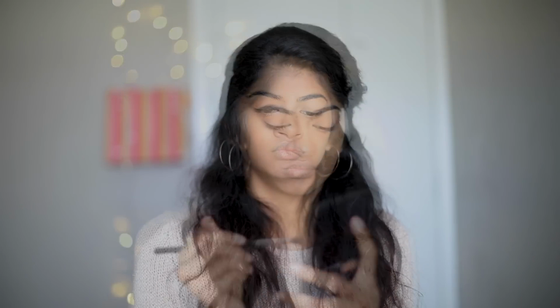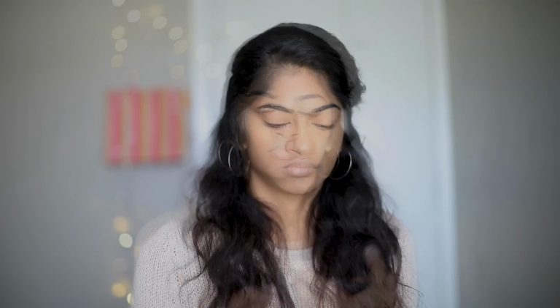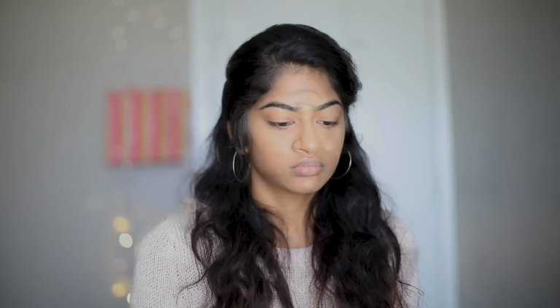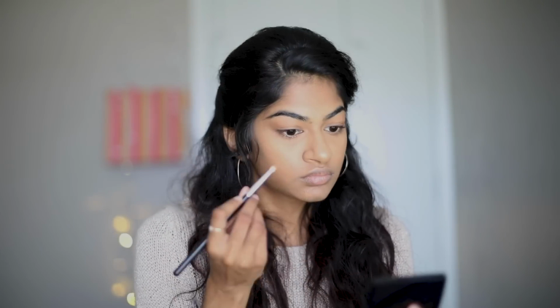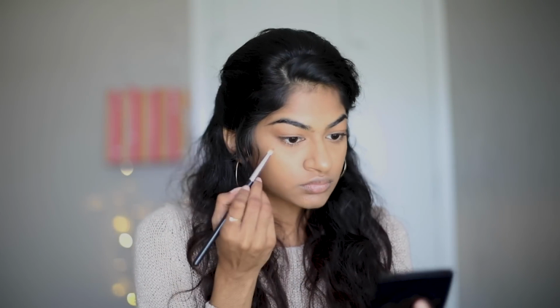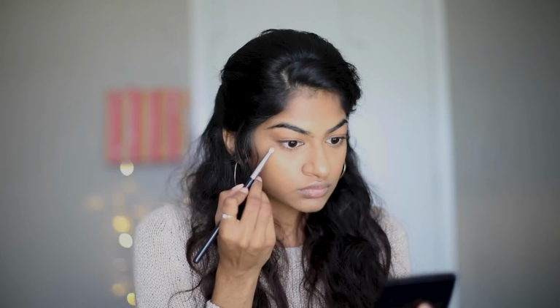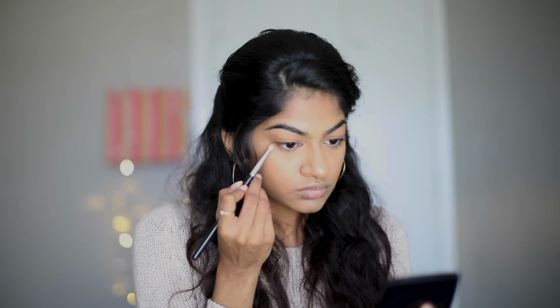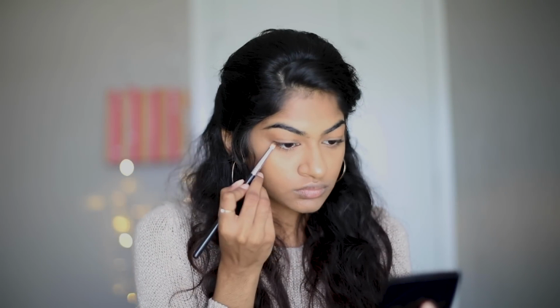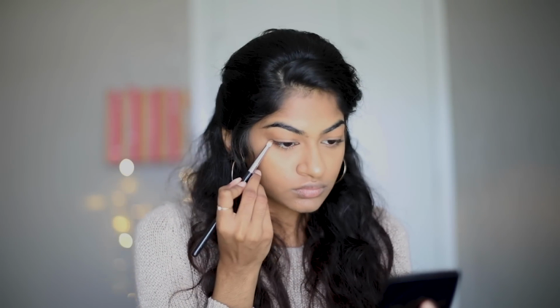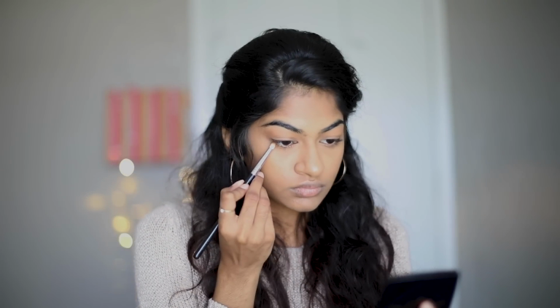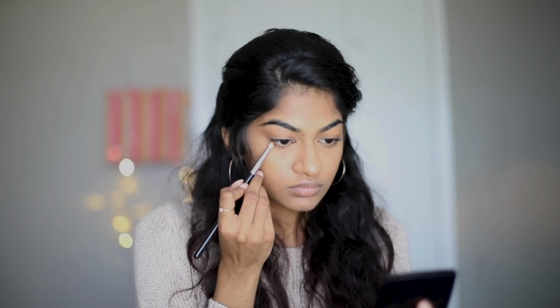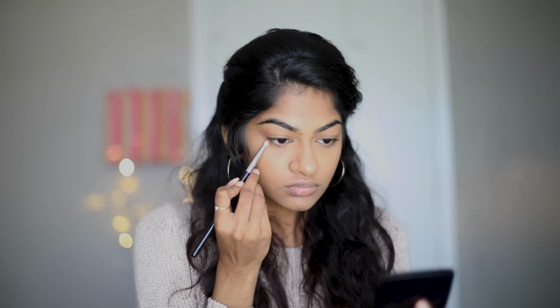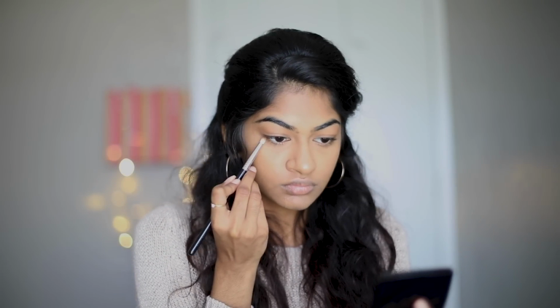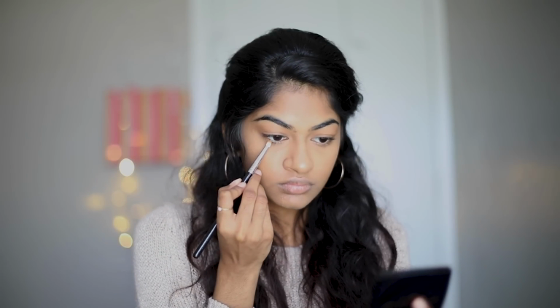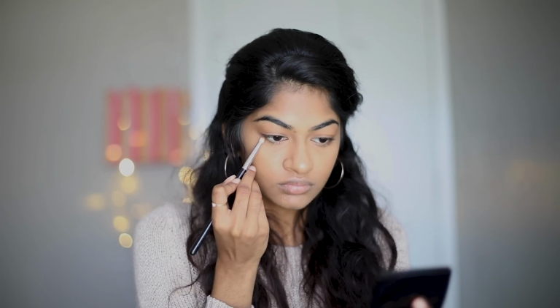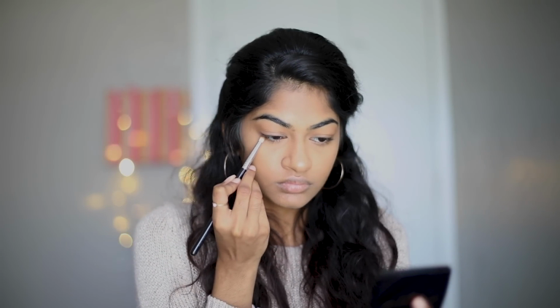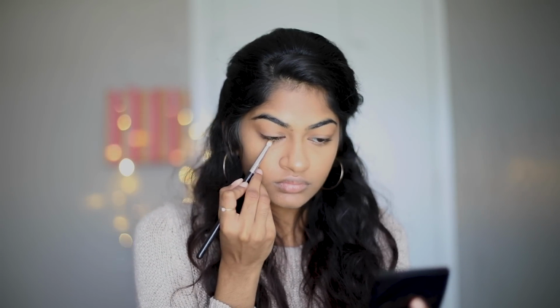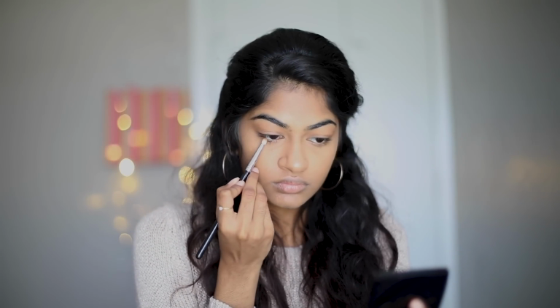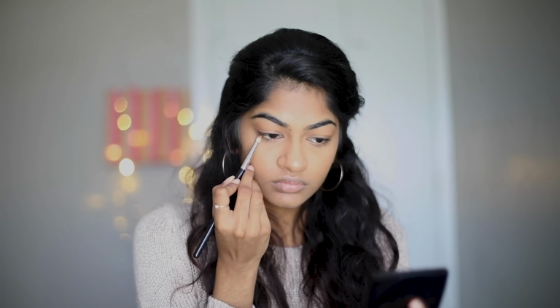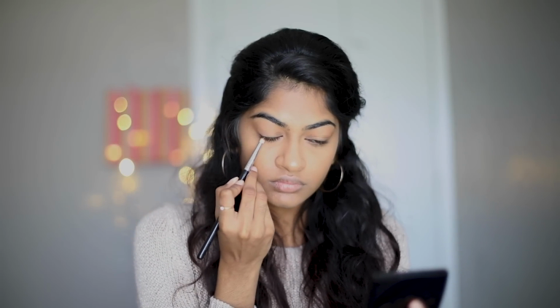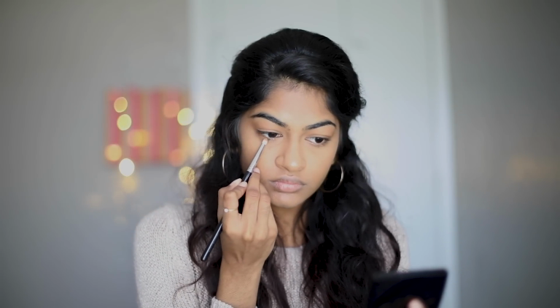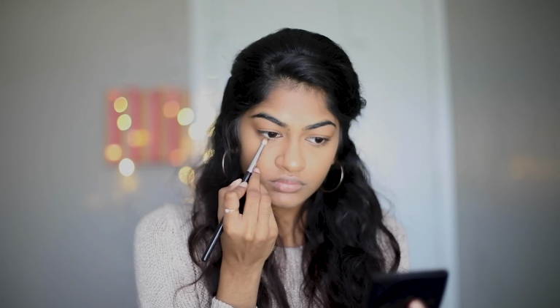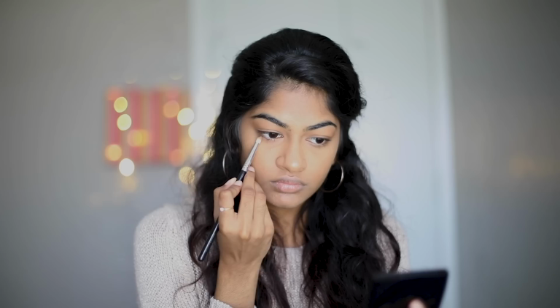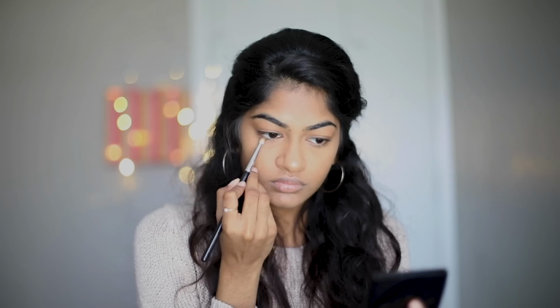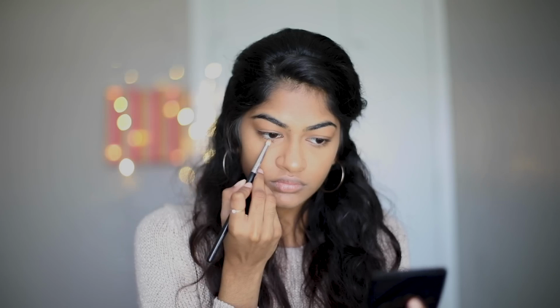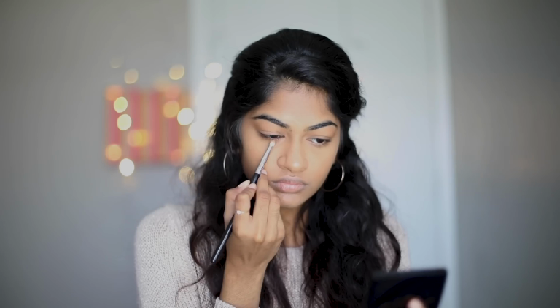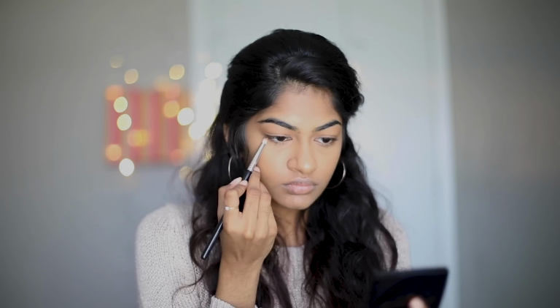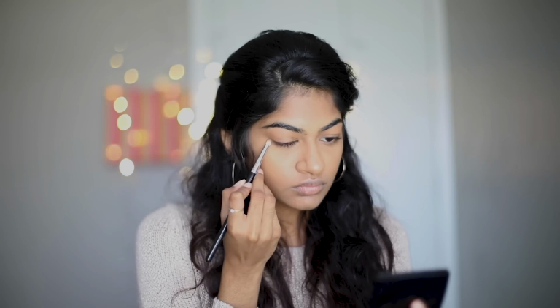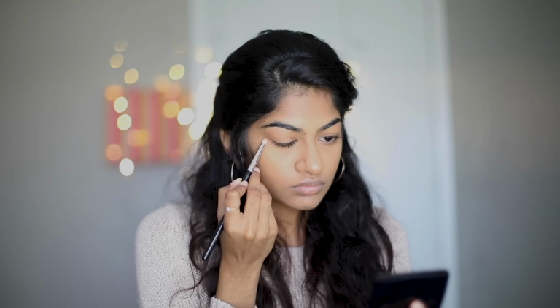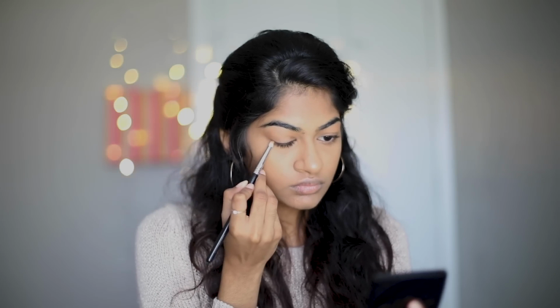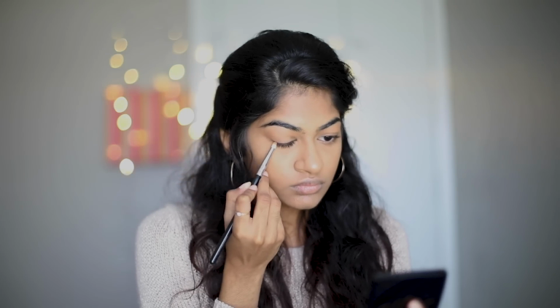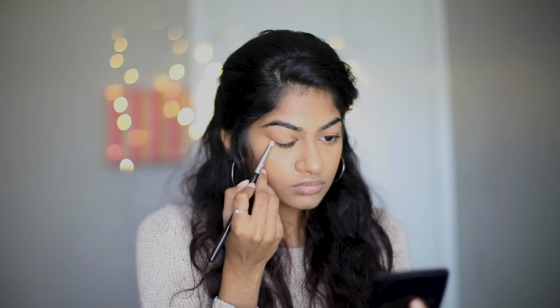I also apply the bronzer on the bottom lash line with a pencil brush to open up my eyes a little more.